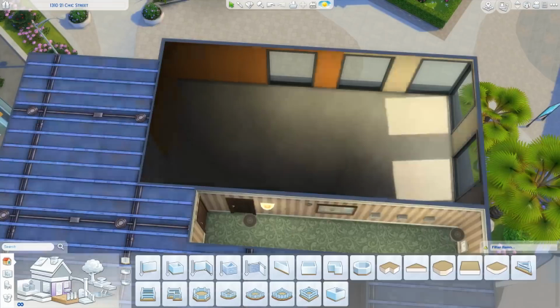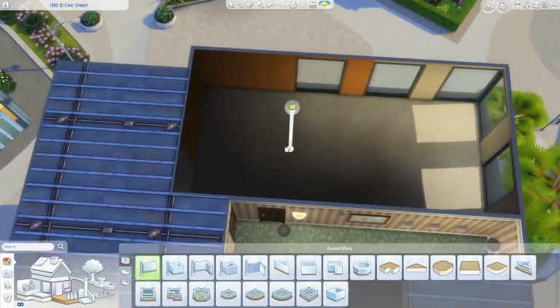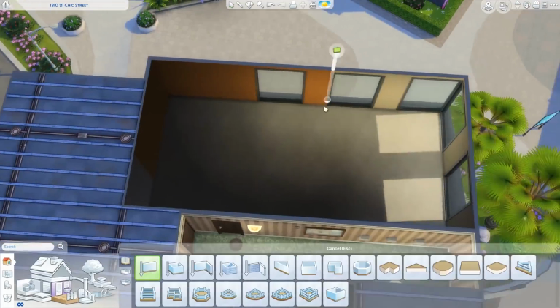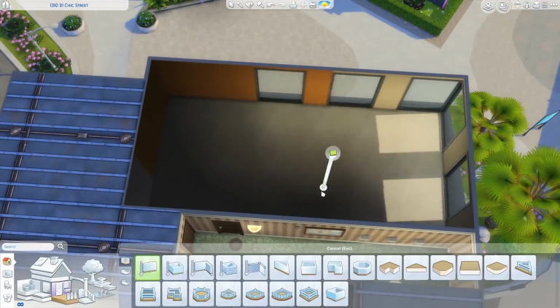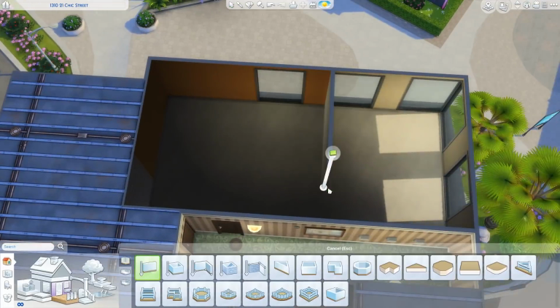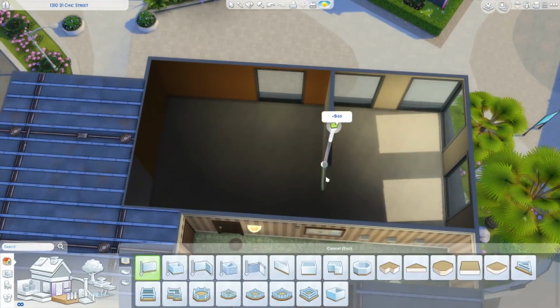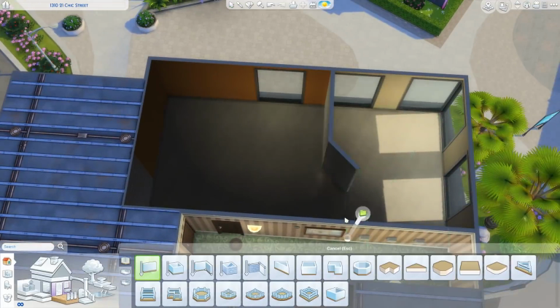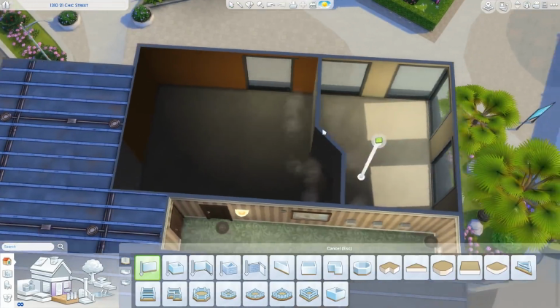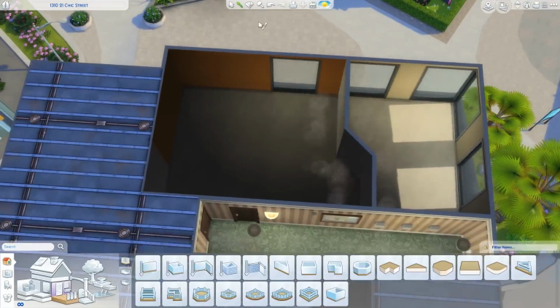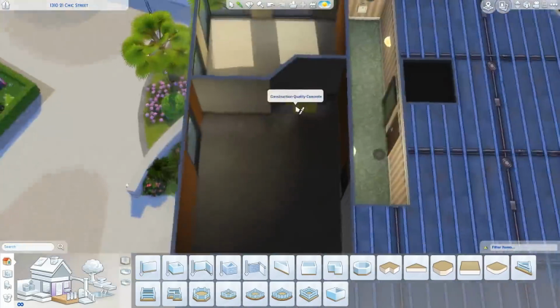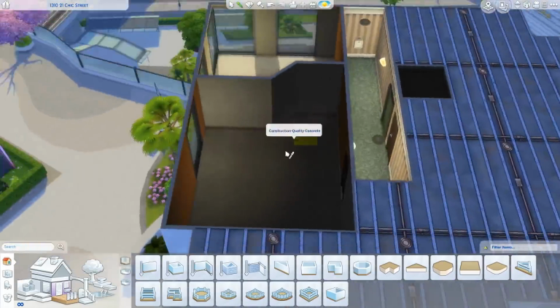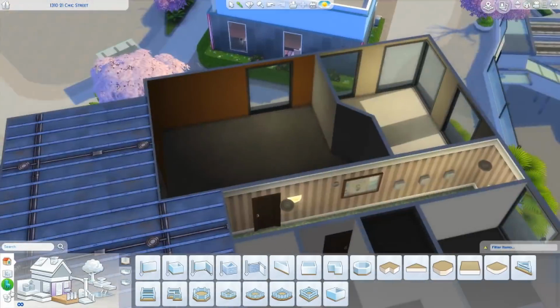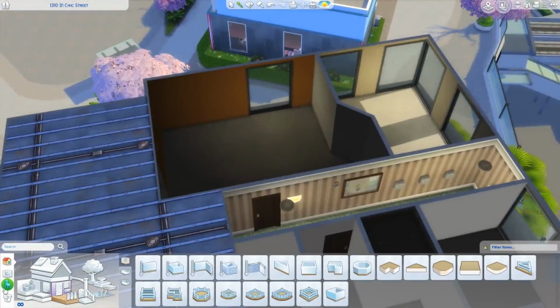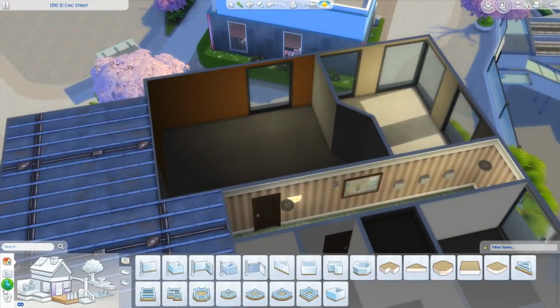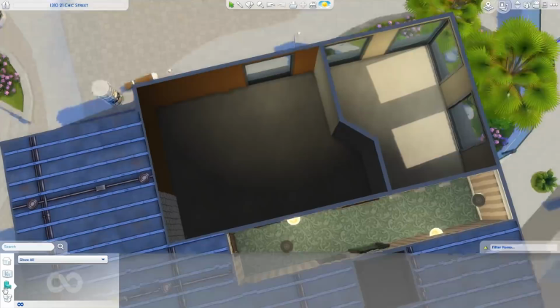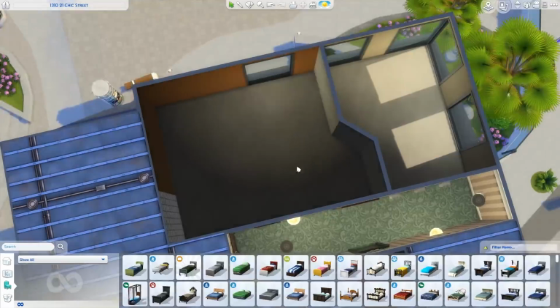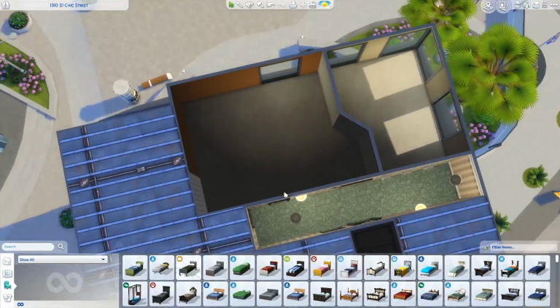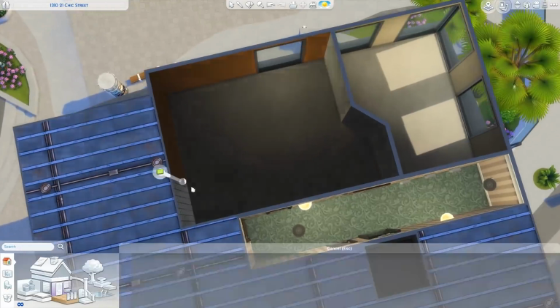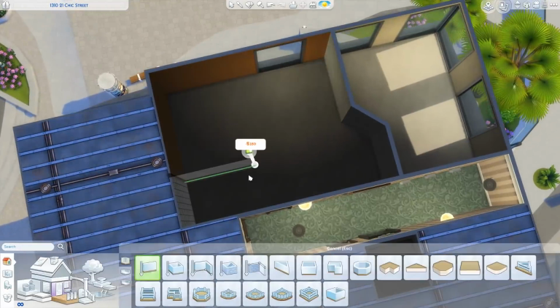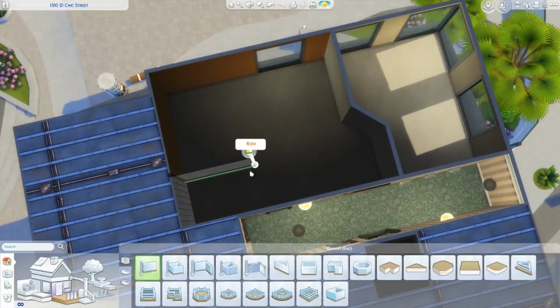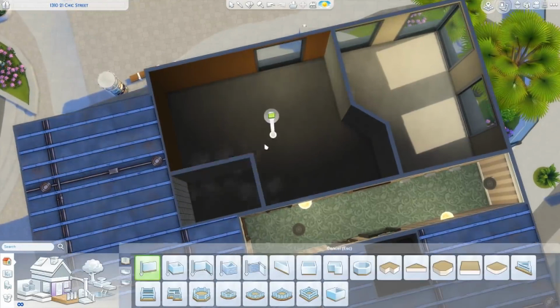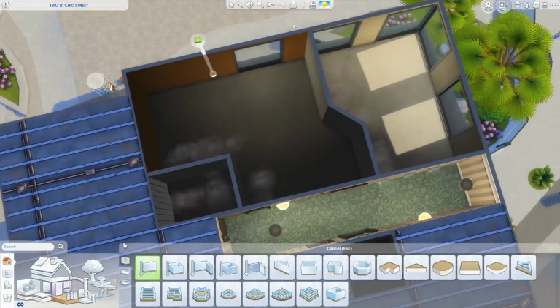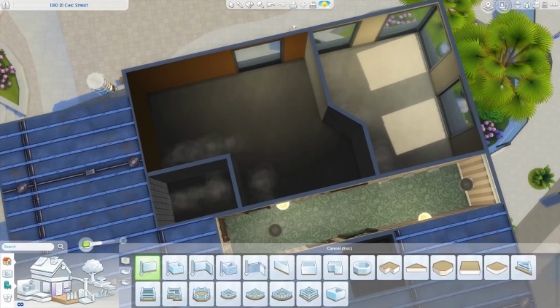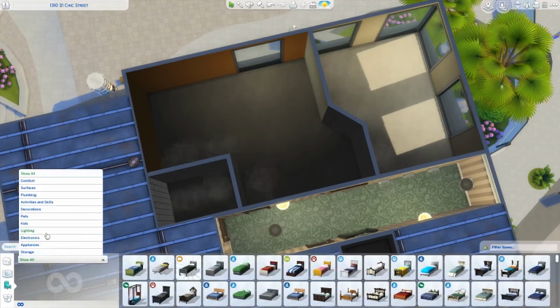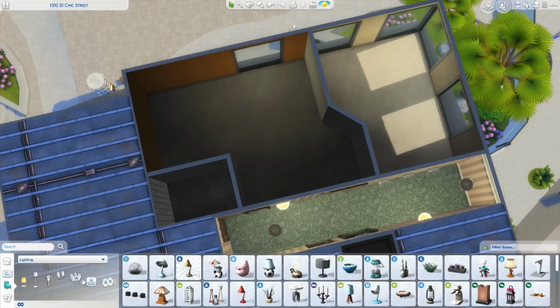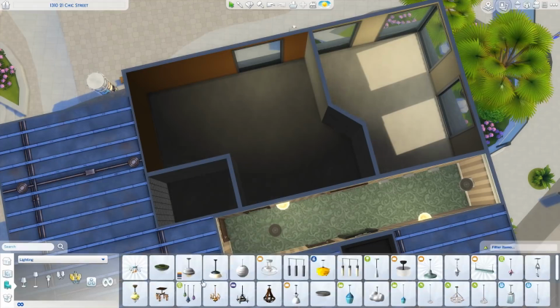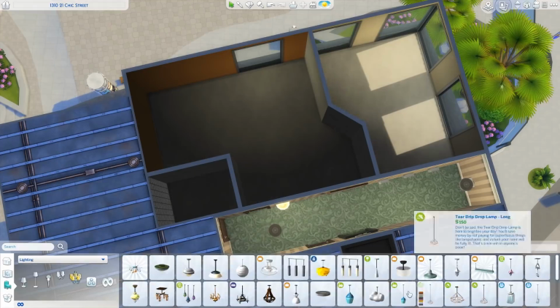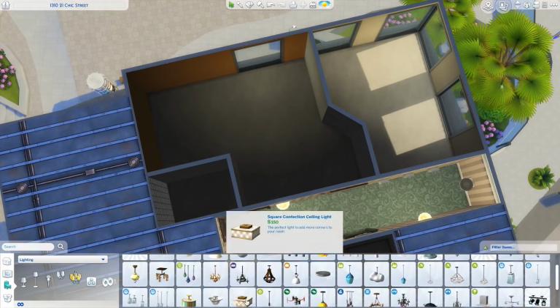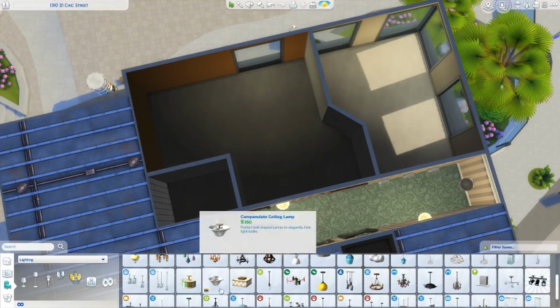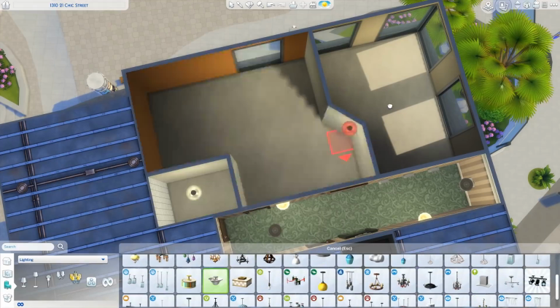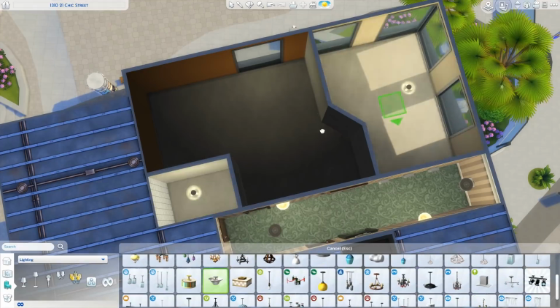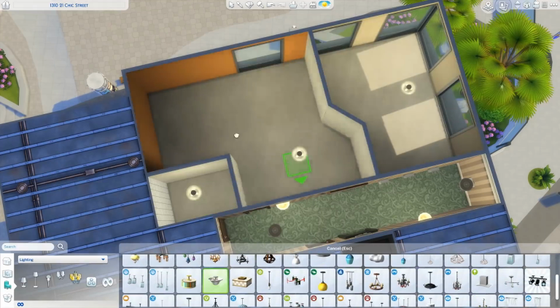Hi everybody, it's Kayla and welcome back to Speed Build Sunday. Today we are attempting to build another apartment in The Sims 4.